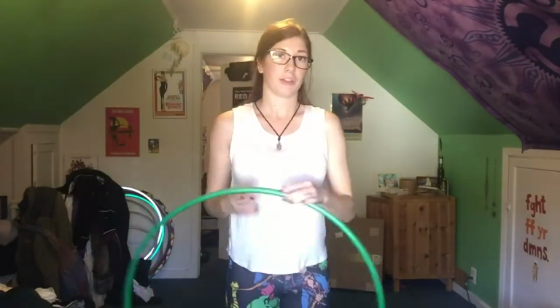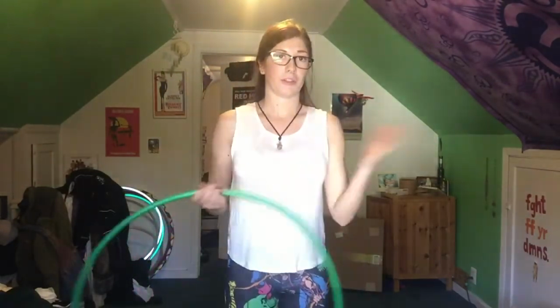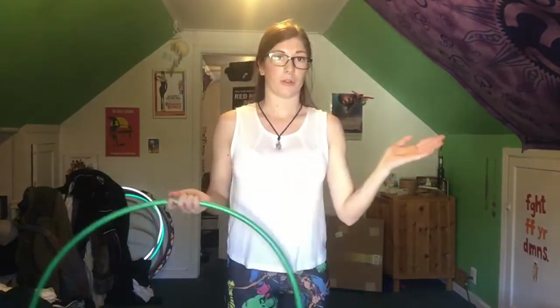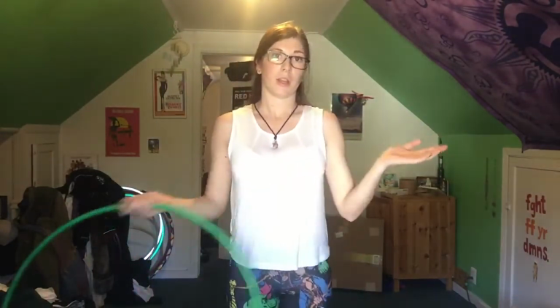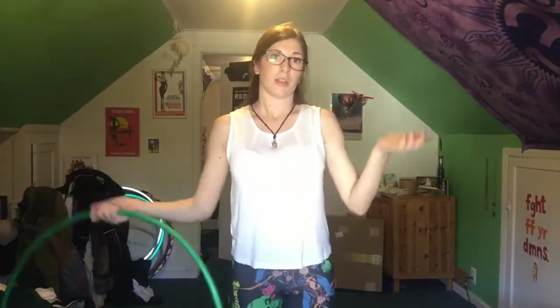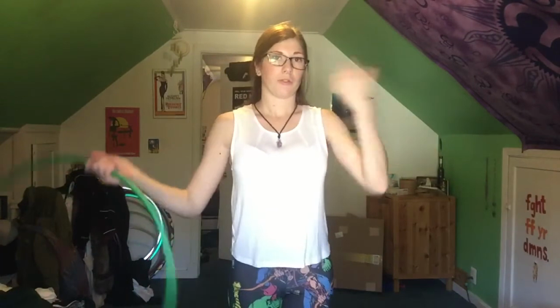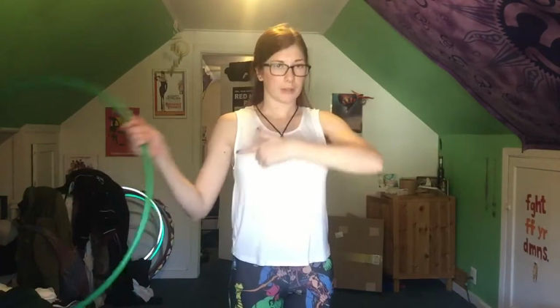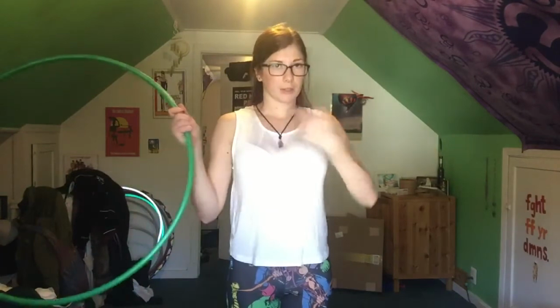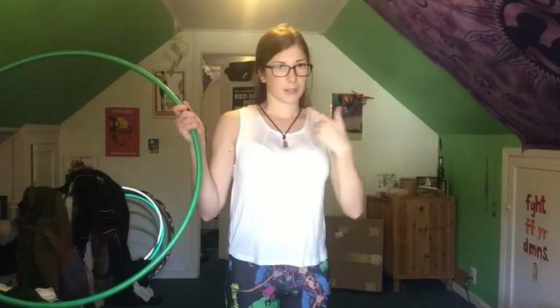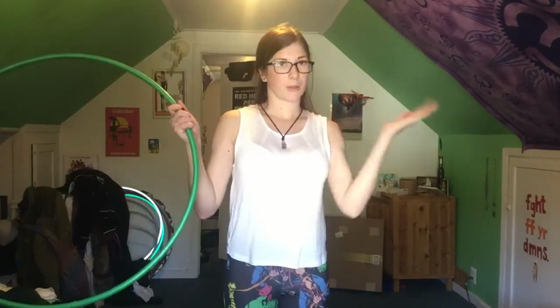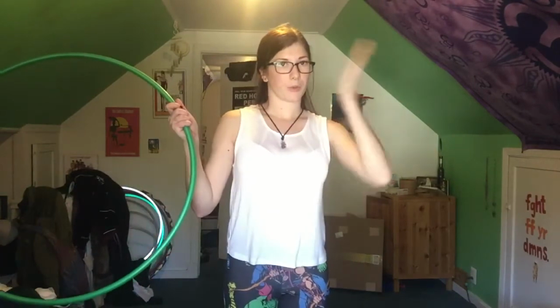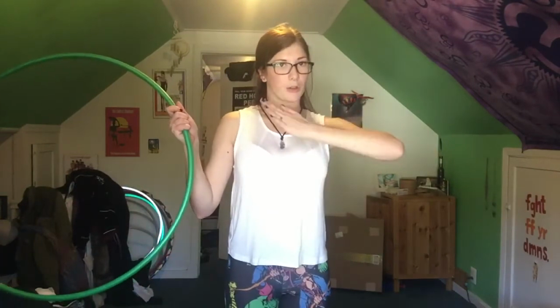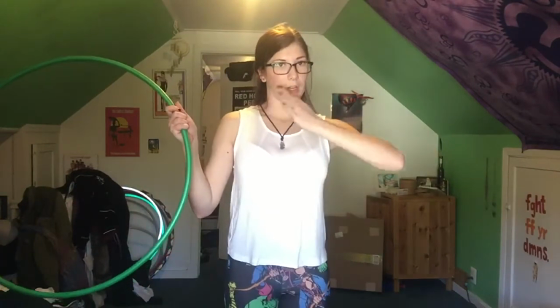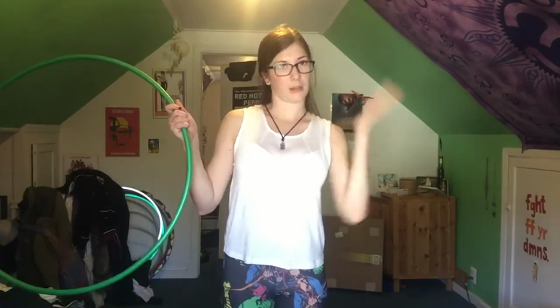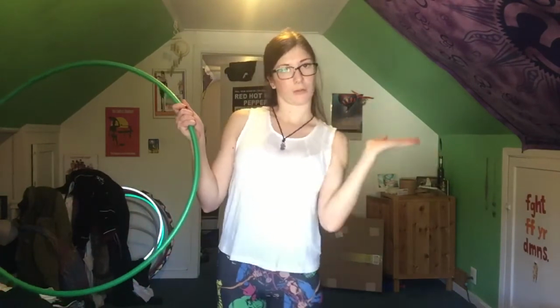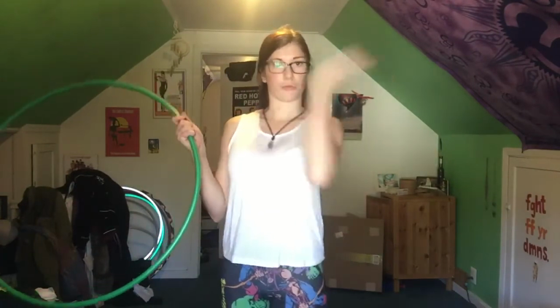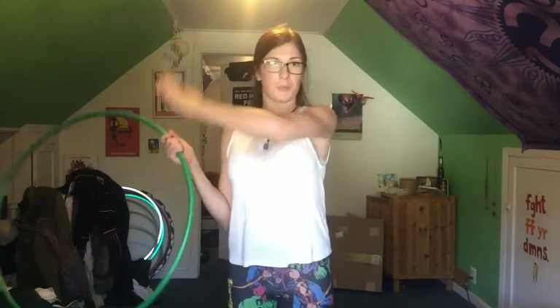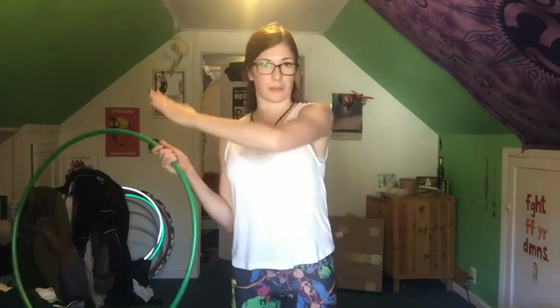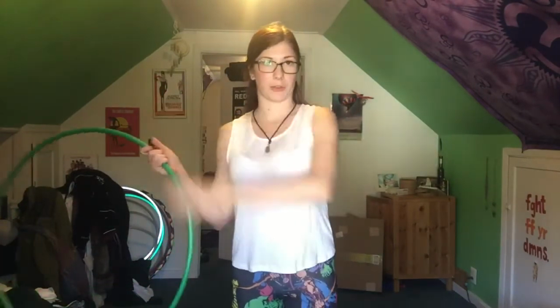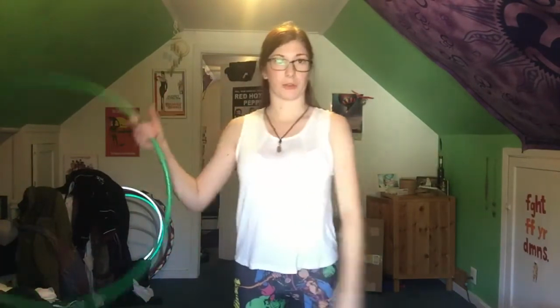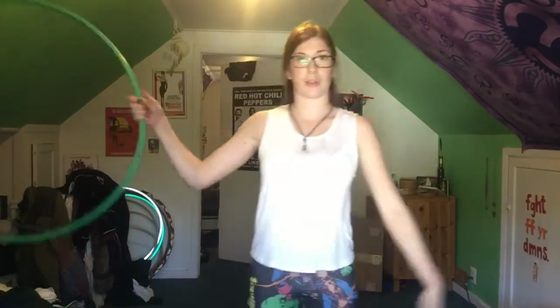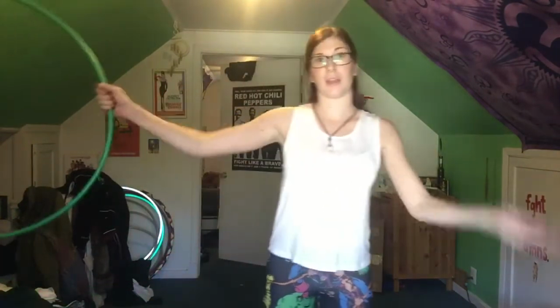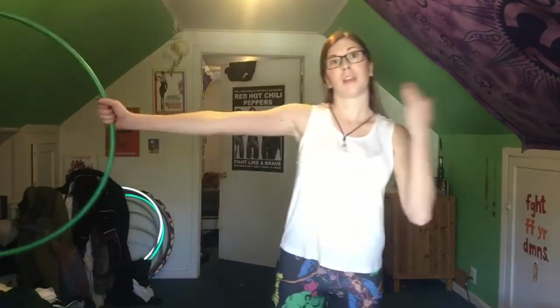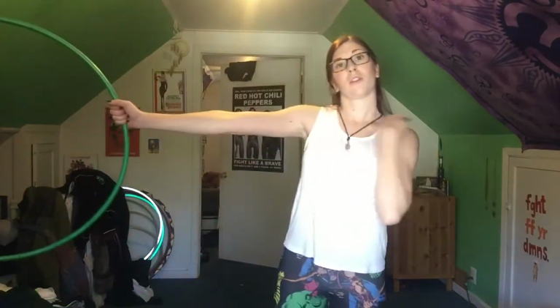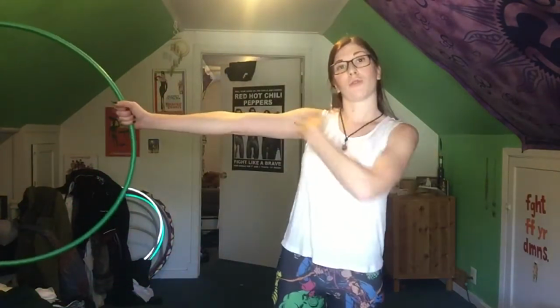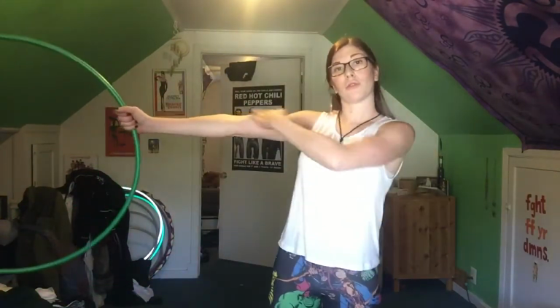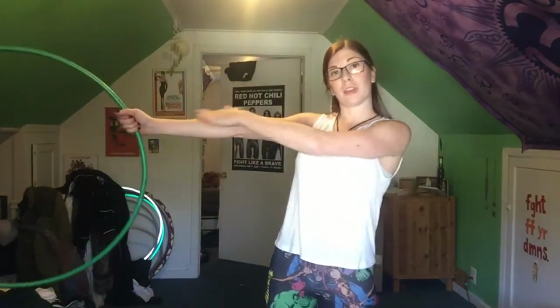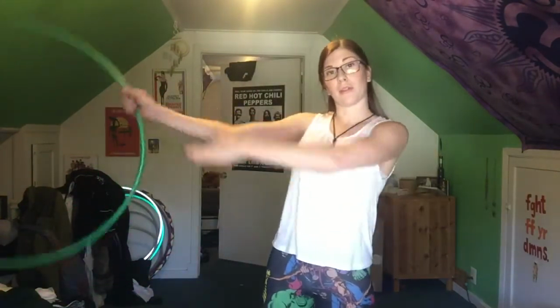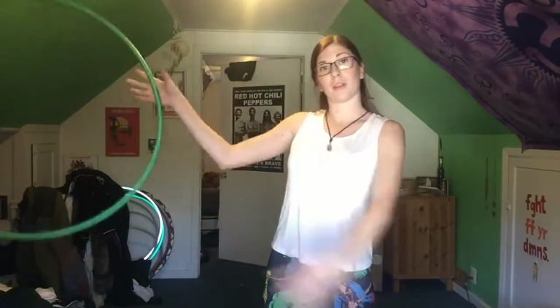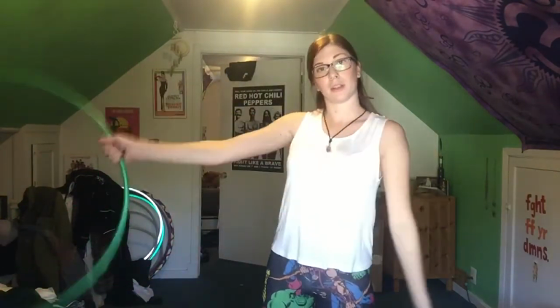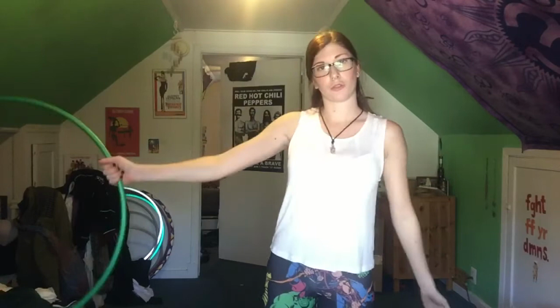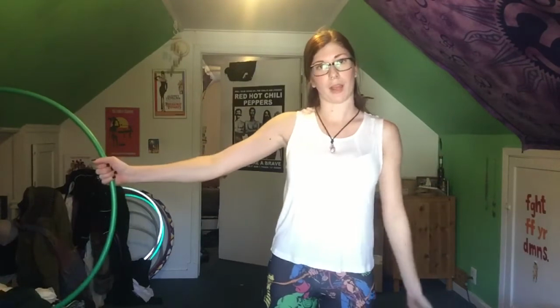So you deliver it, put your hand in, it rebounds to the other side, rolls down, grab.